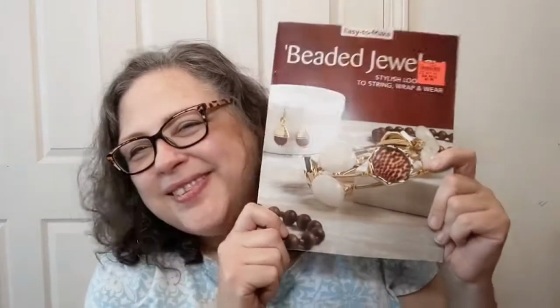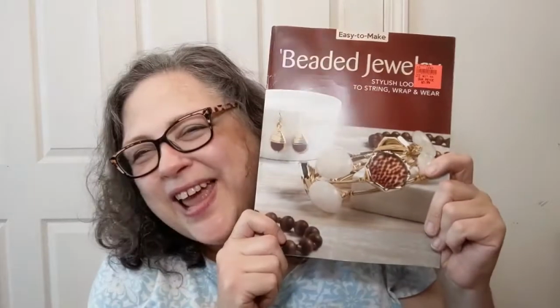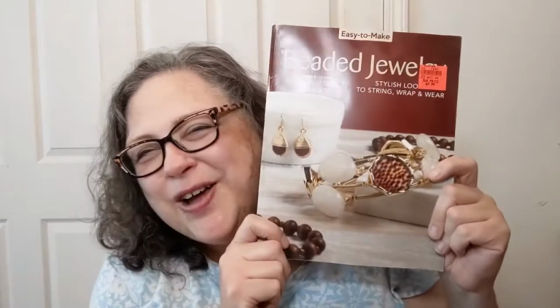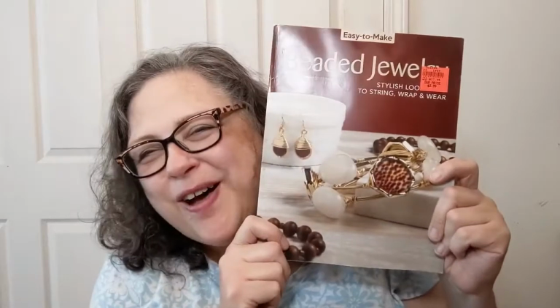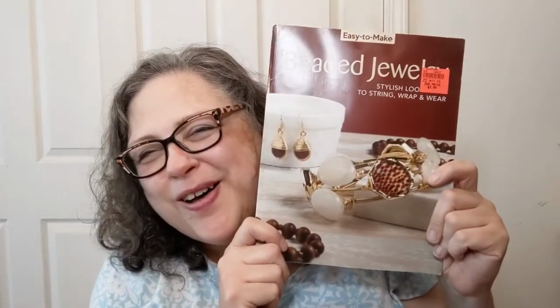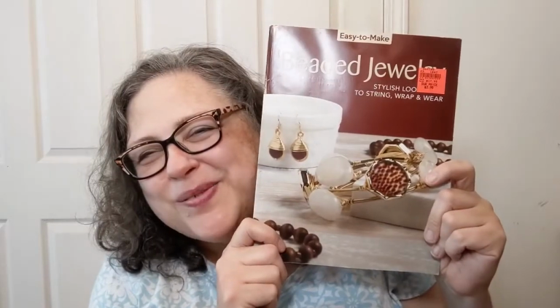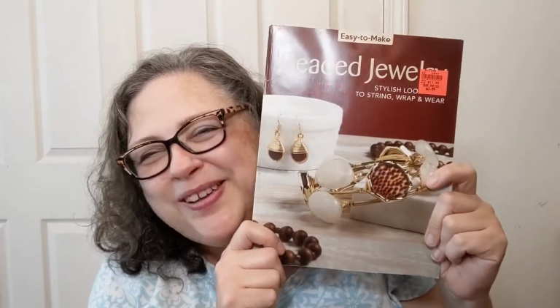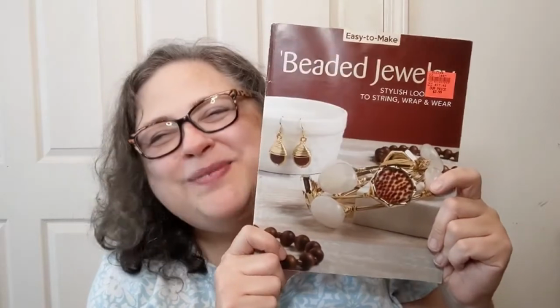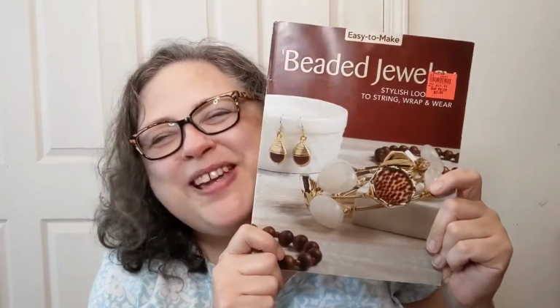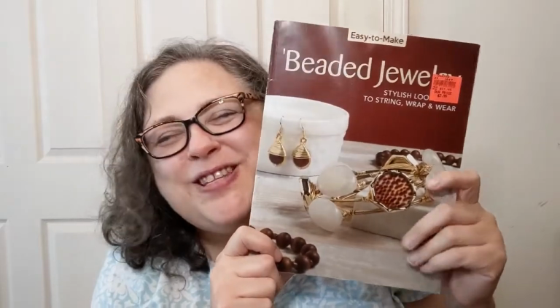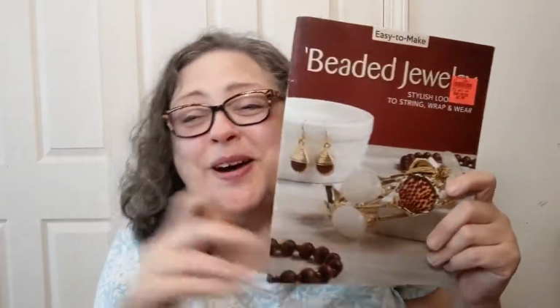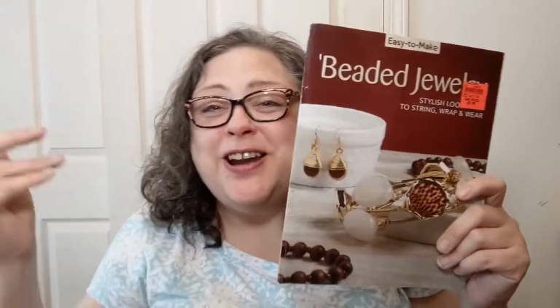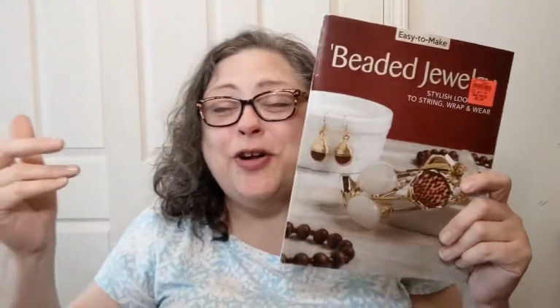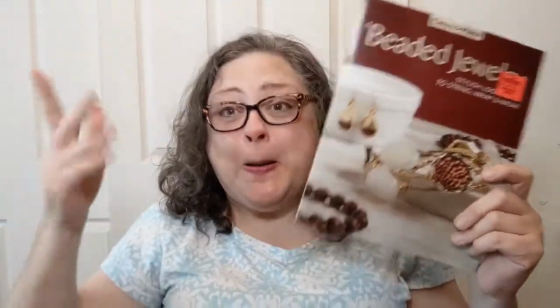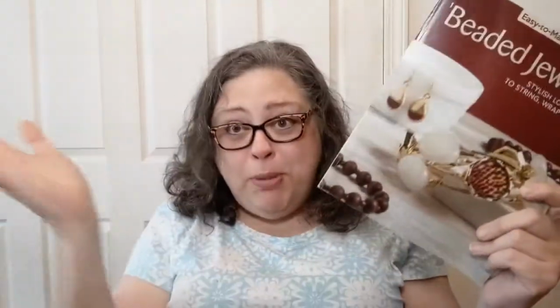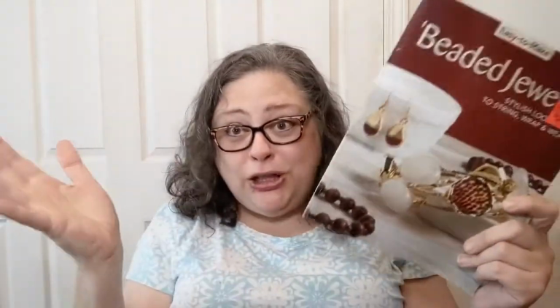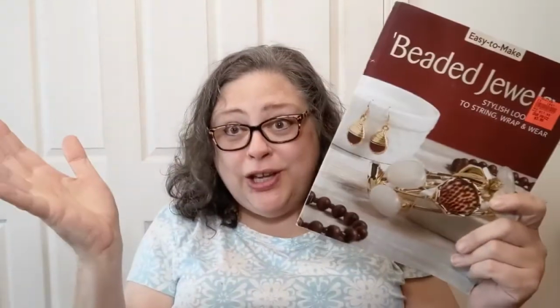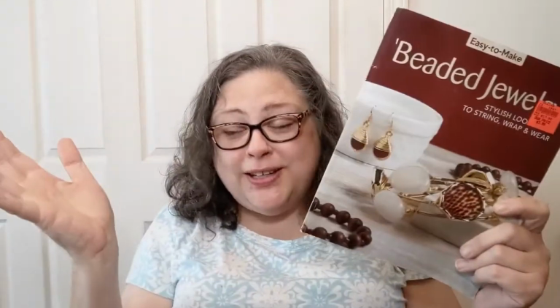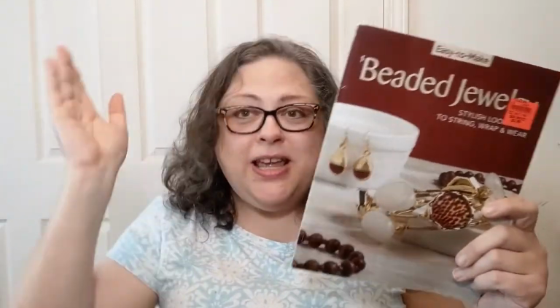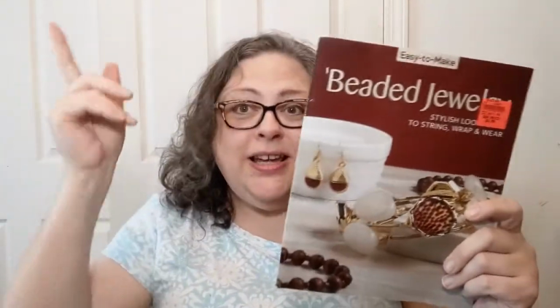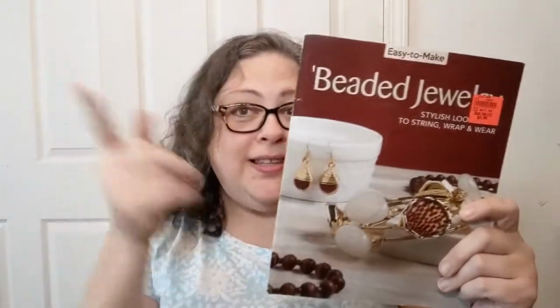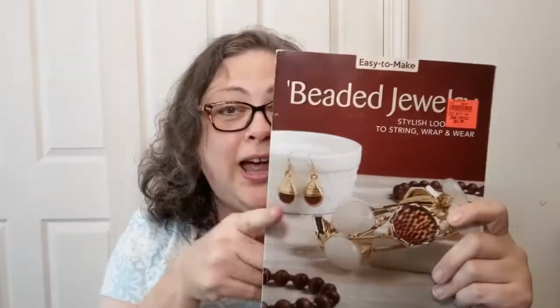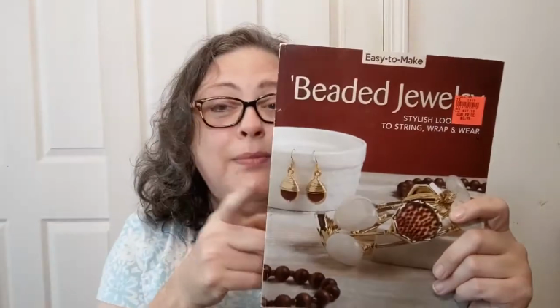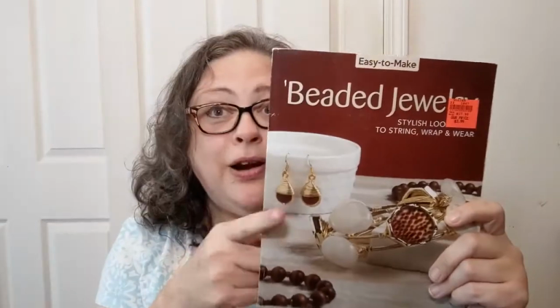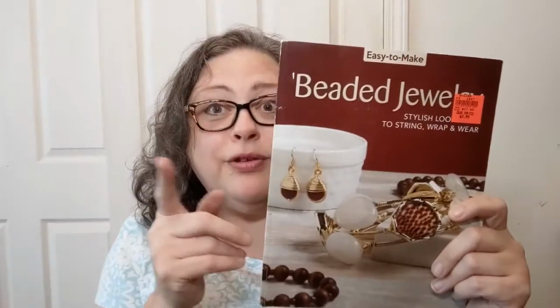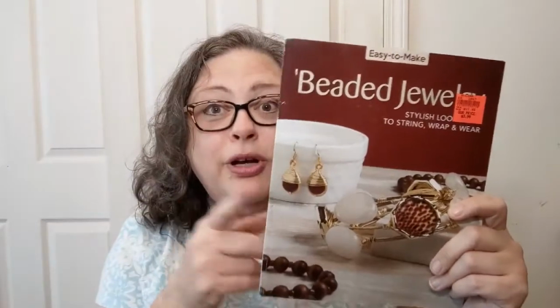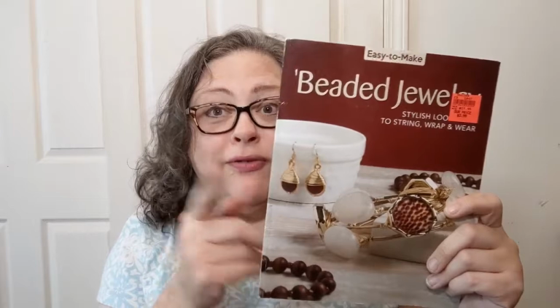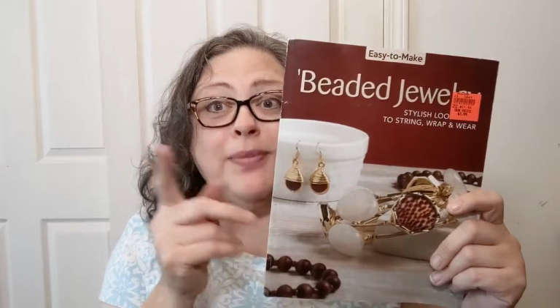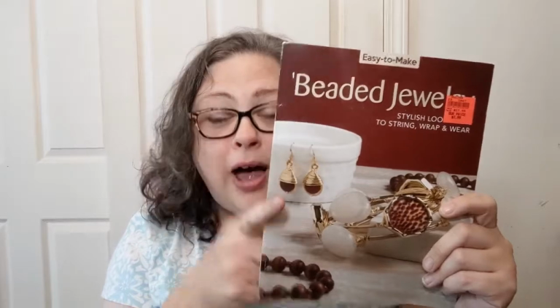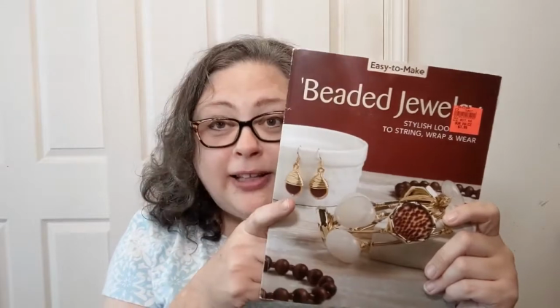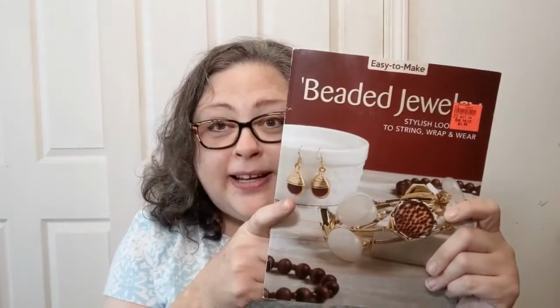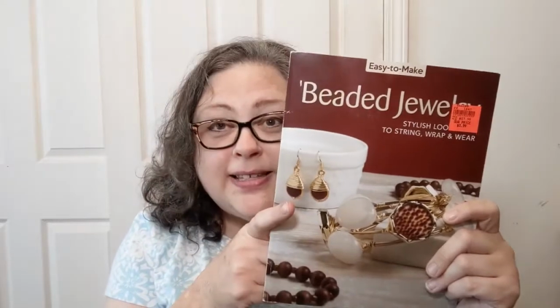Hello, y'all. Welcome in to another book look. This time, another book from Ollie's.